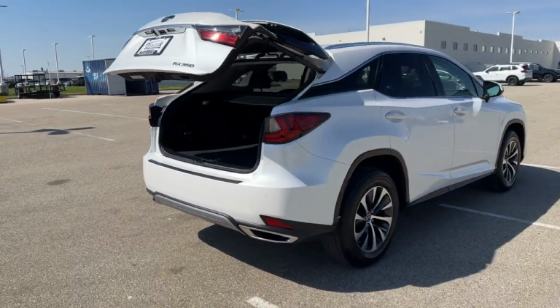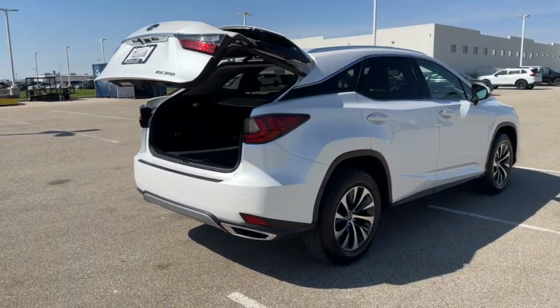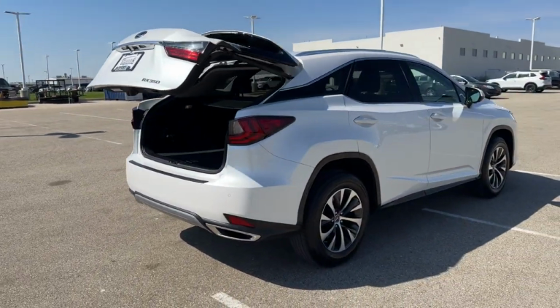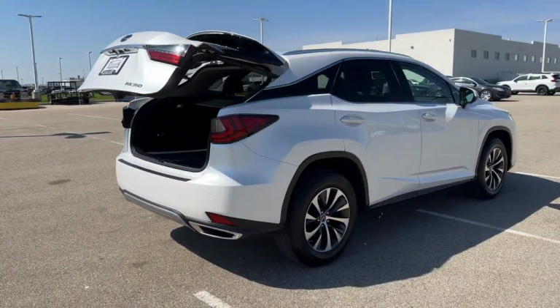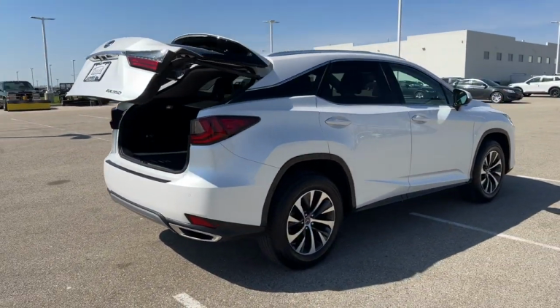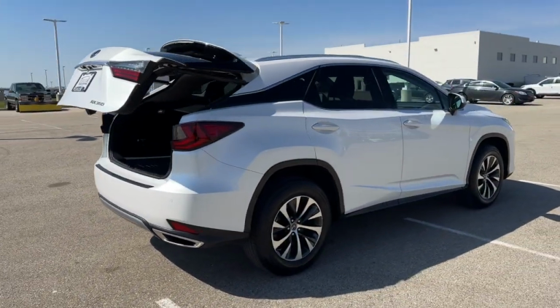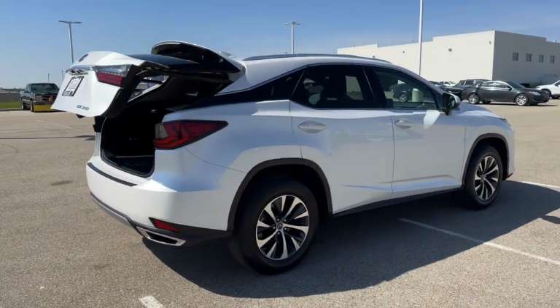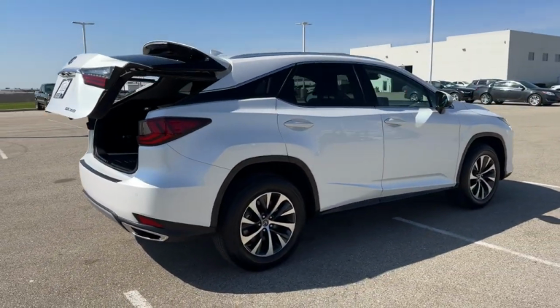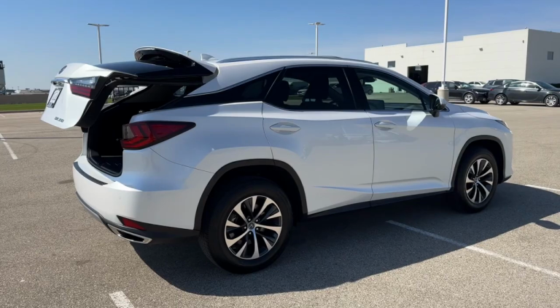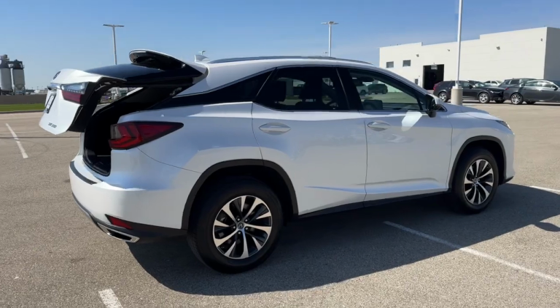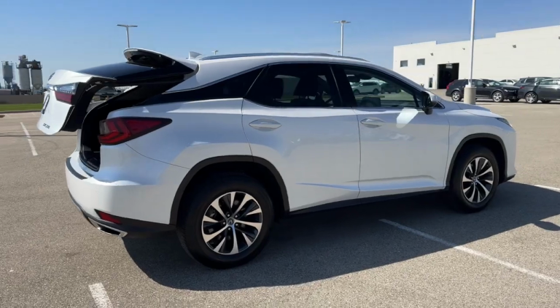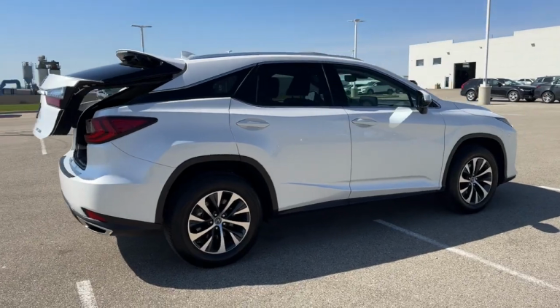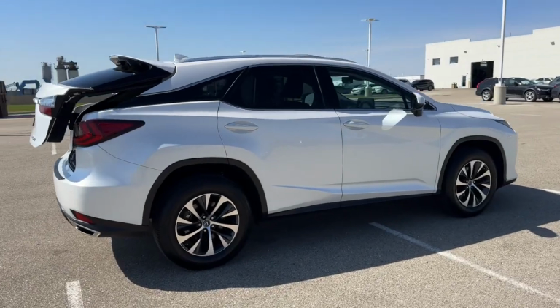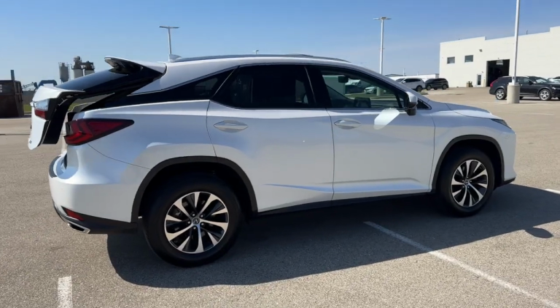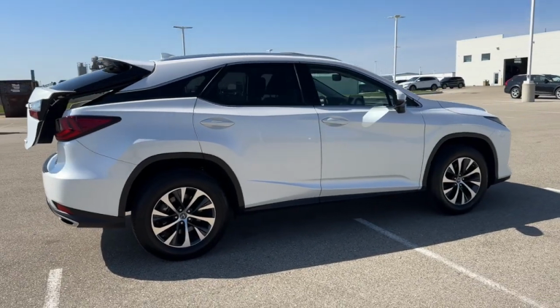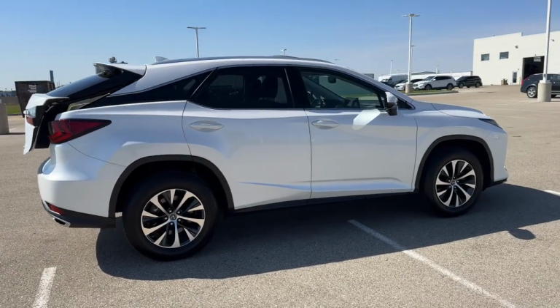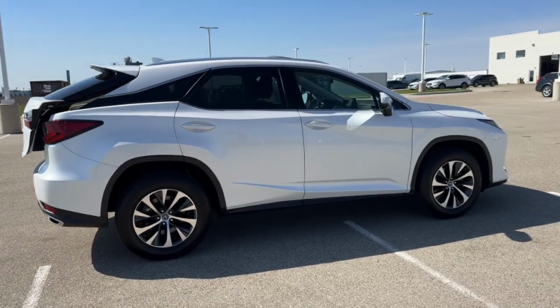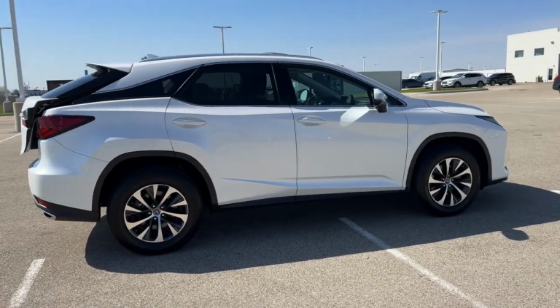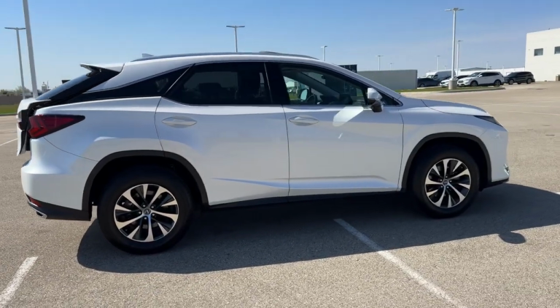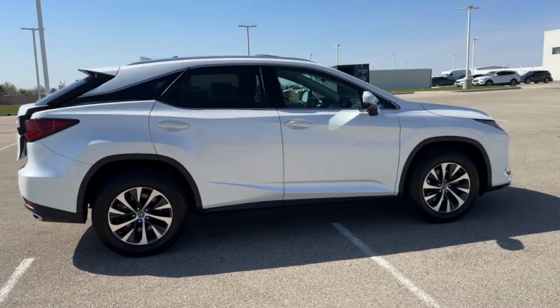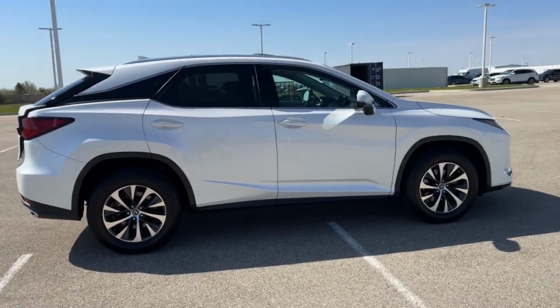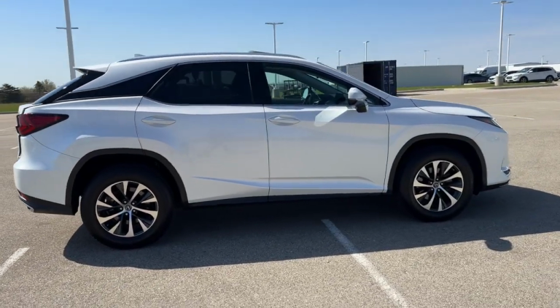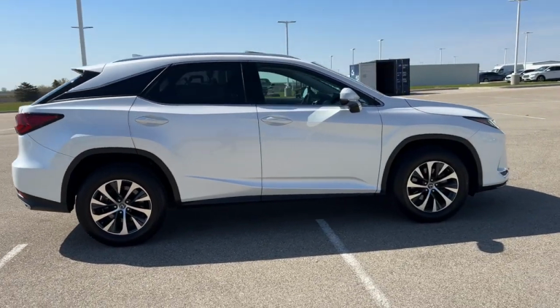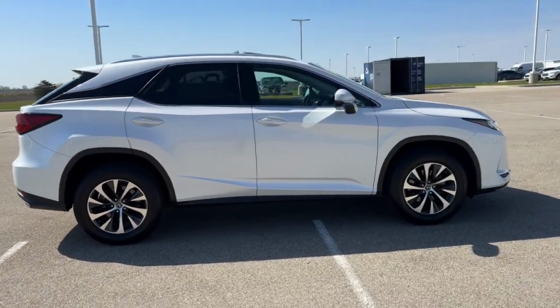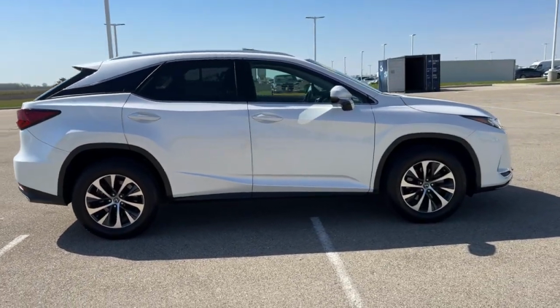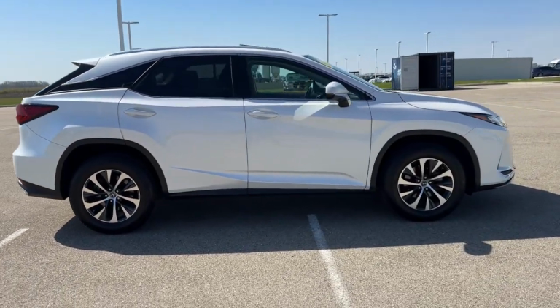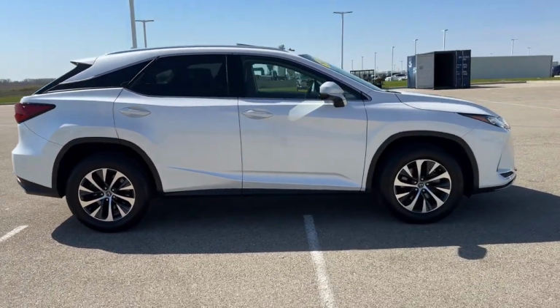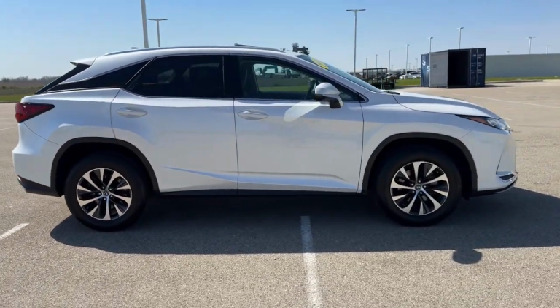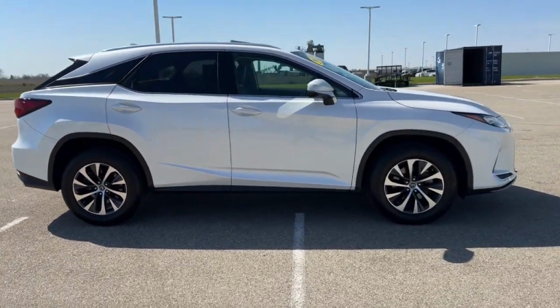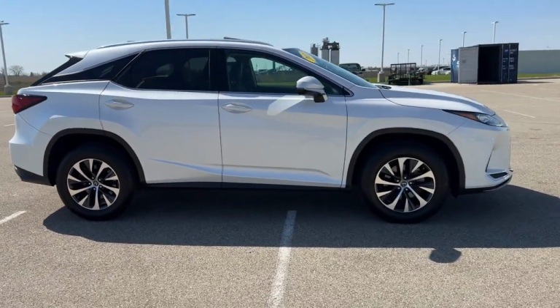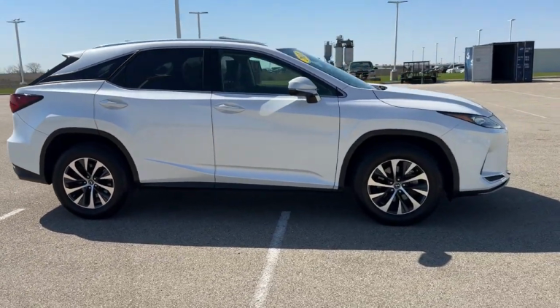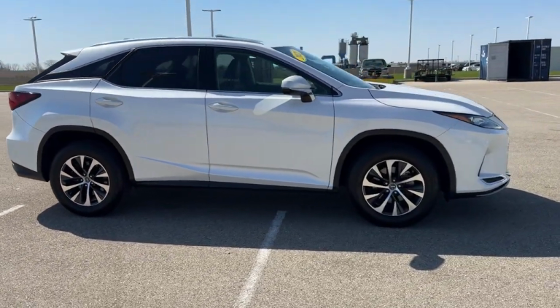Beautiful vehicle, guys — low miles. If you like what you see here, come on down today to Ziegler Hill.